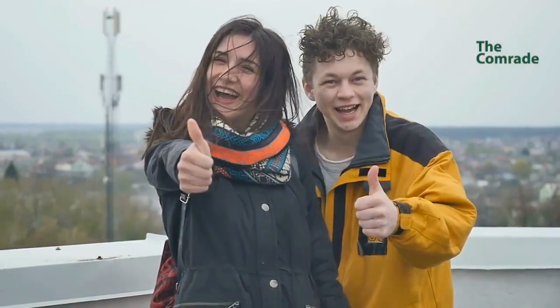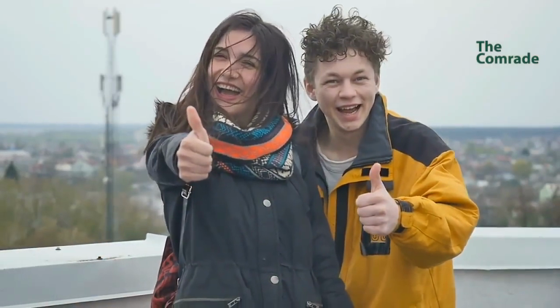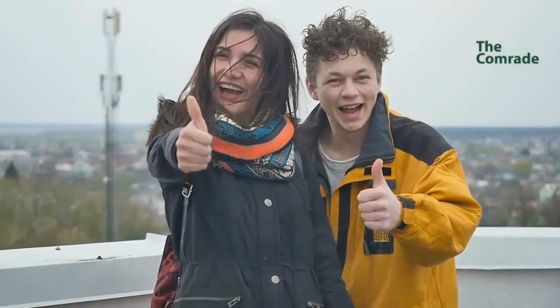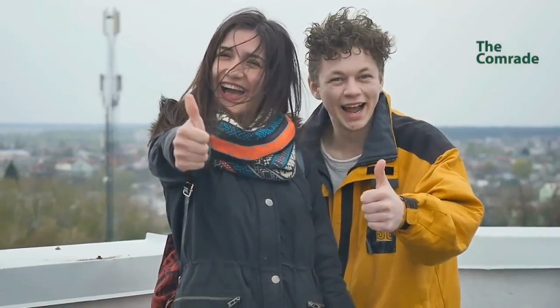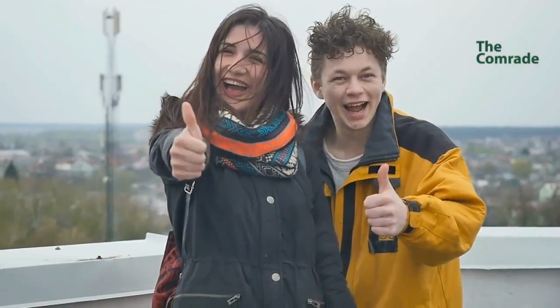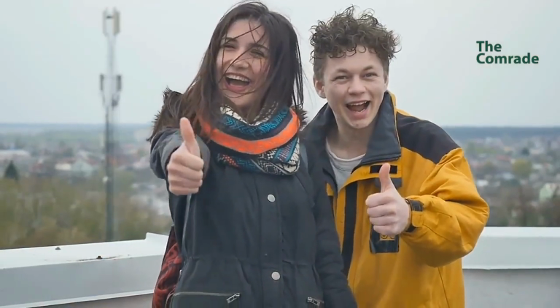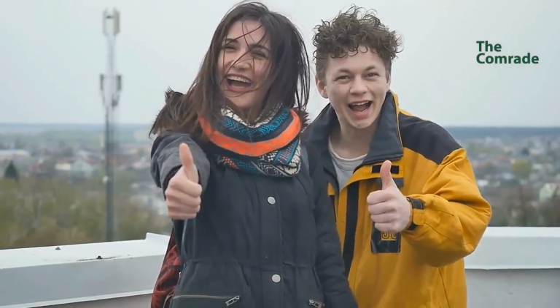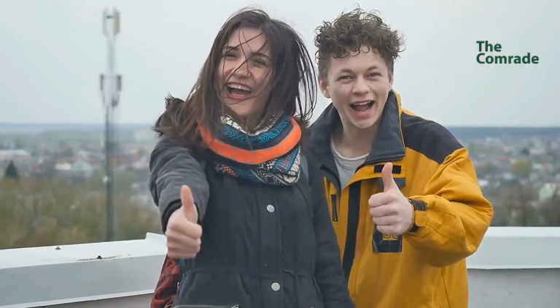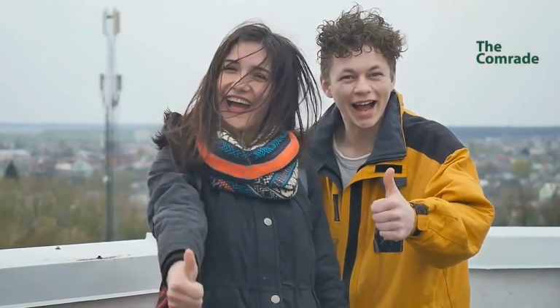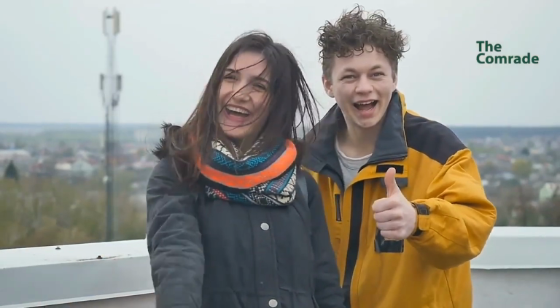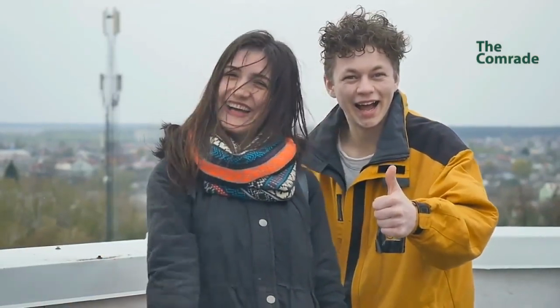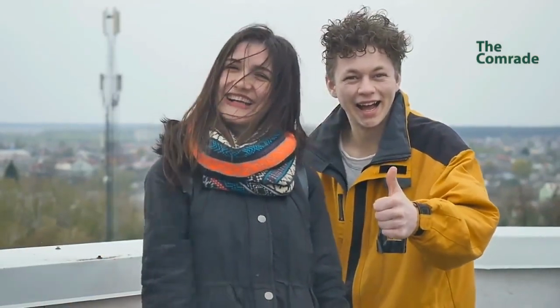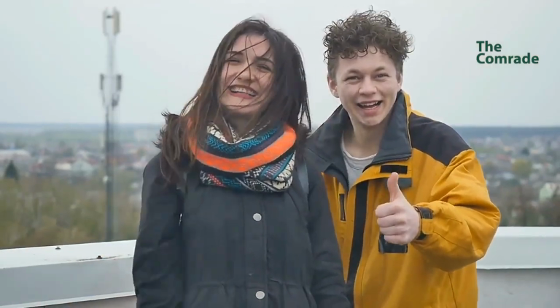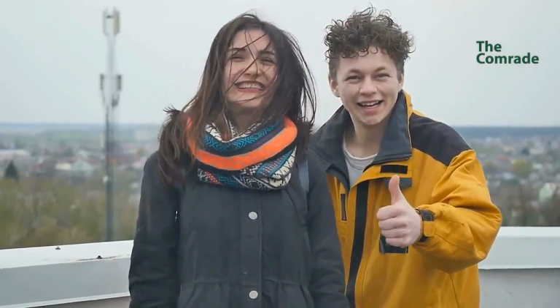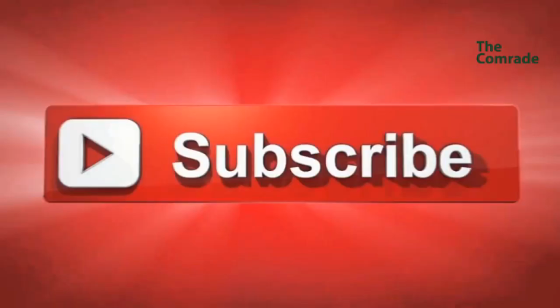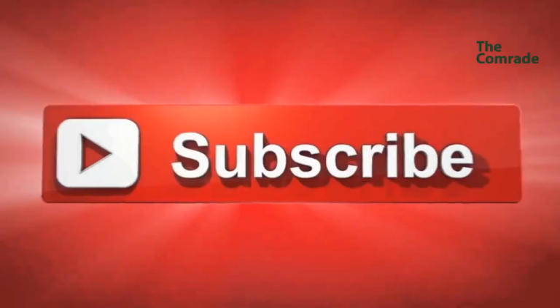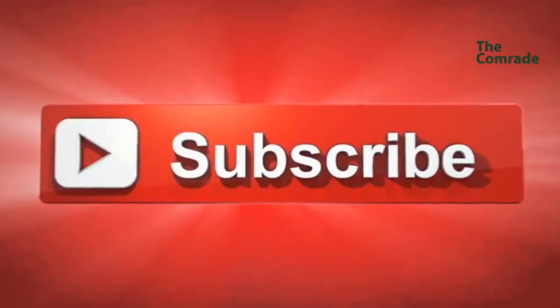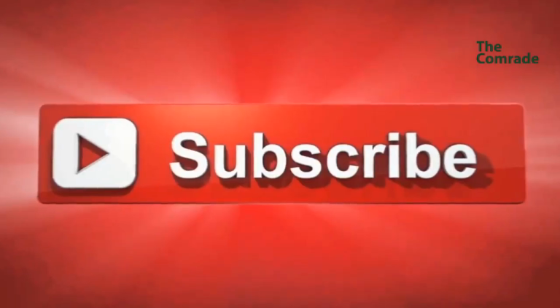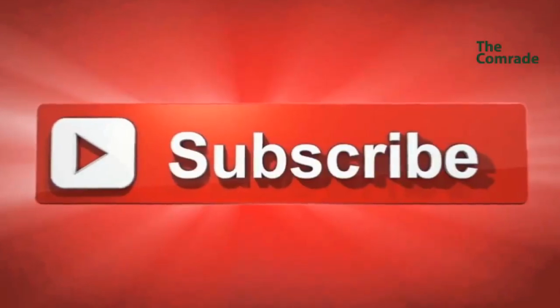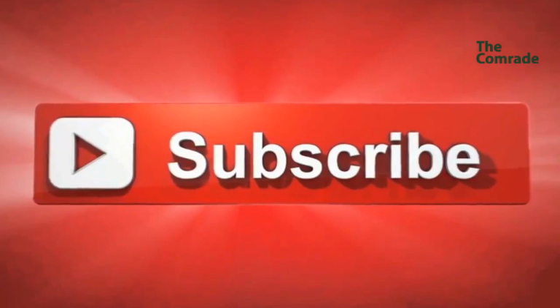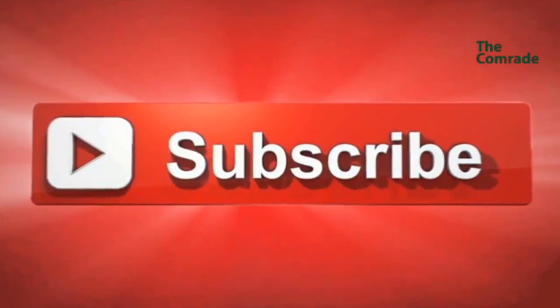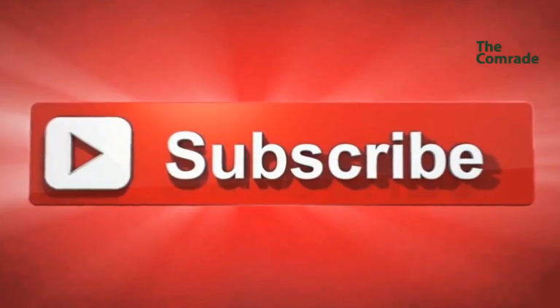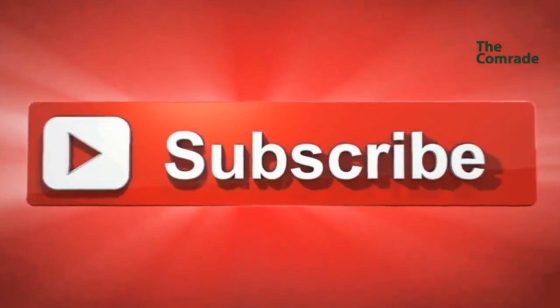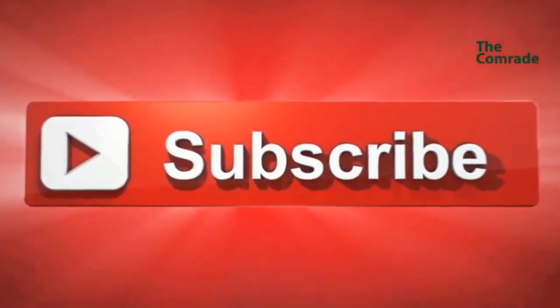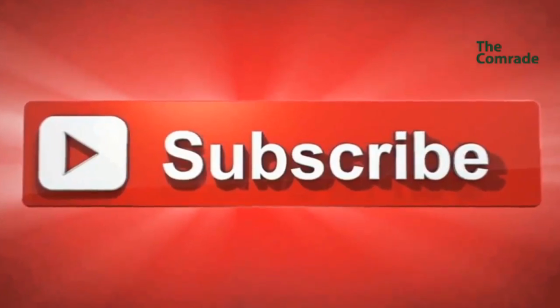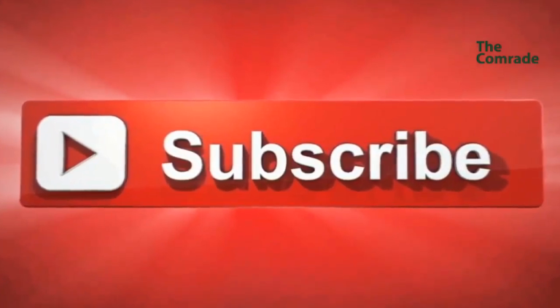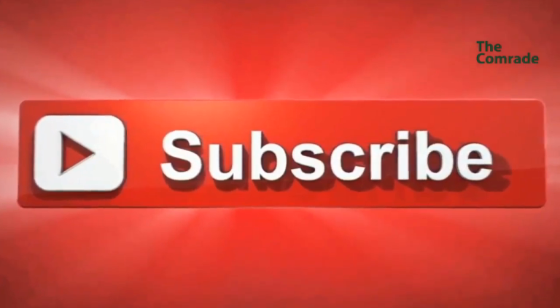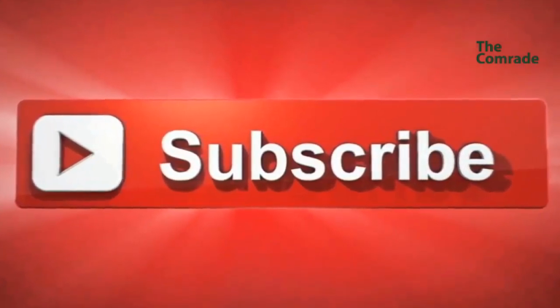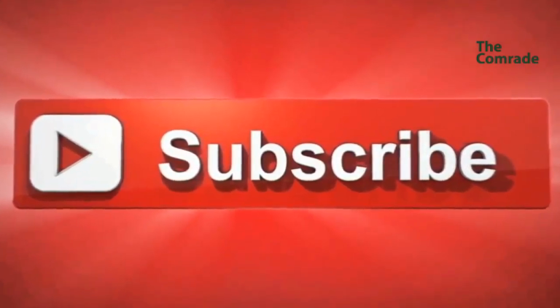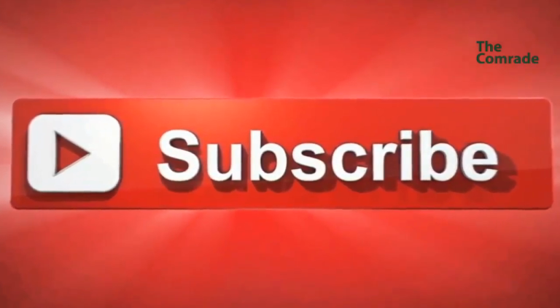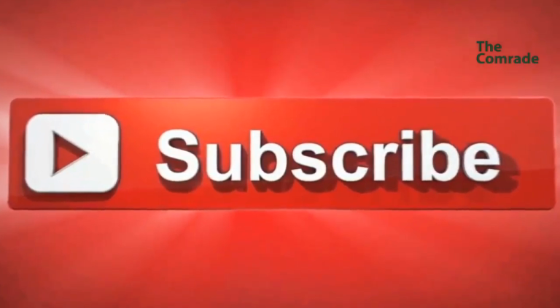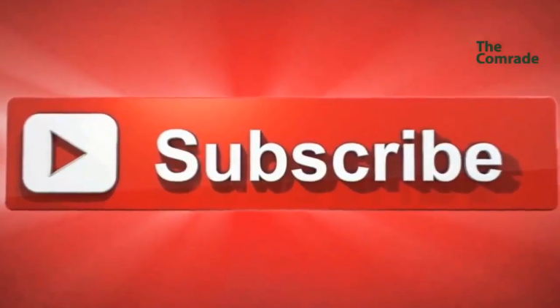If you liked the video, give it a thumbs up and share it with your friends. If you want more tips and information, just click subscribe to the channel.